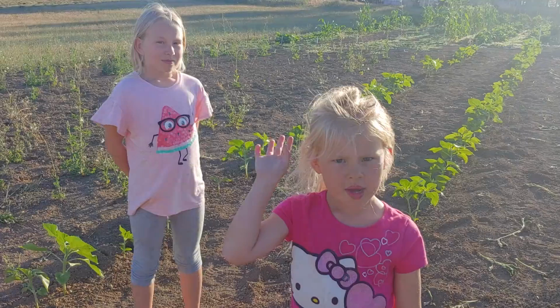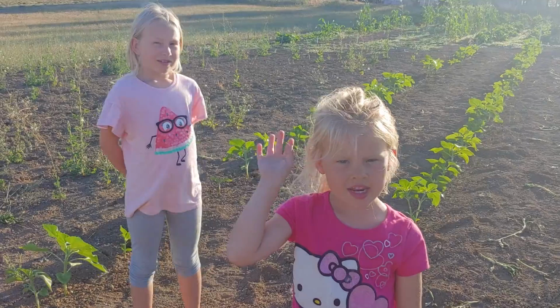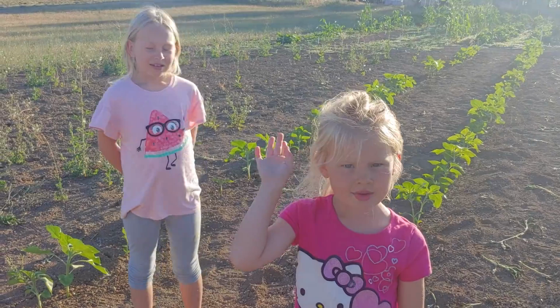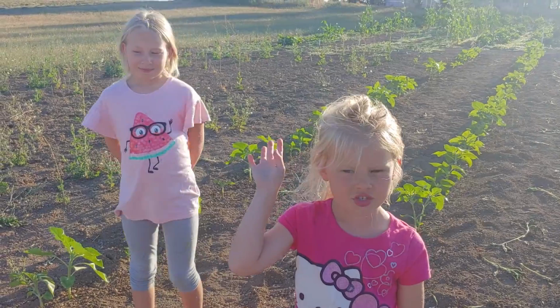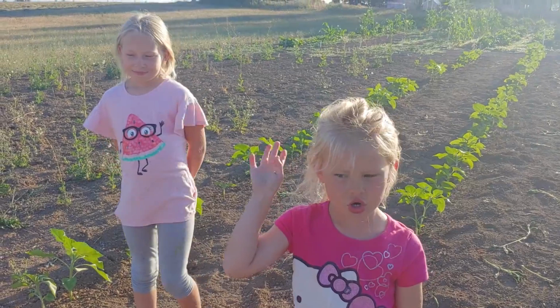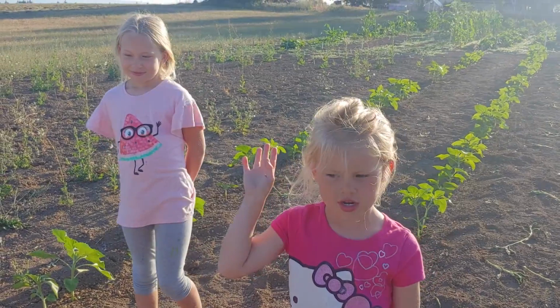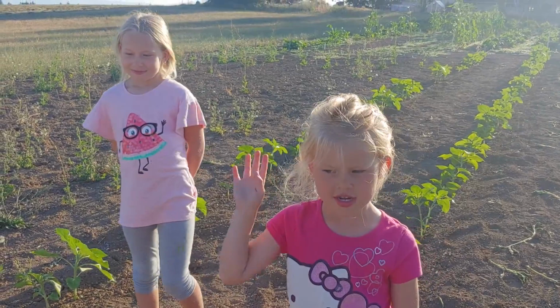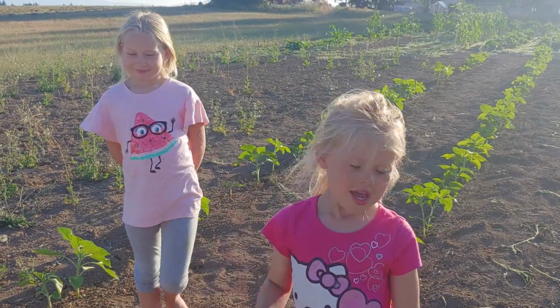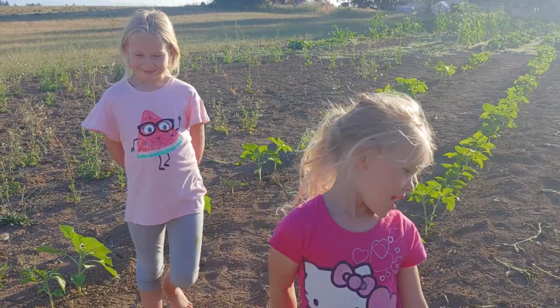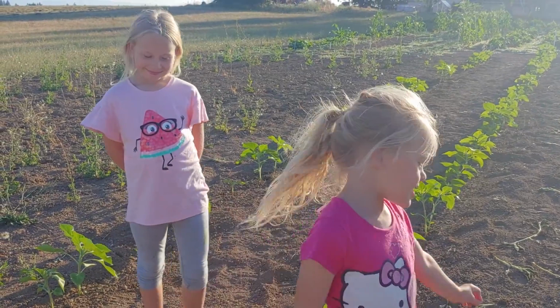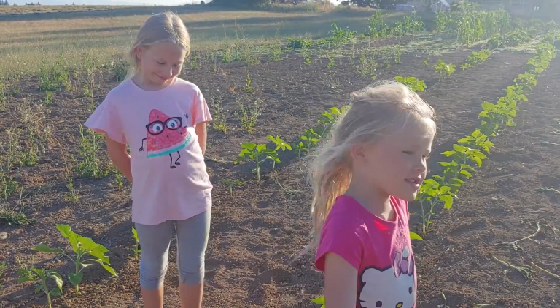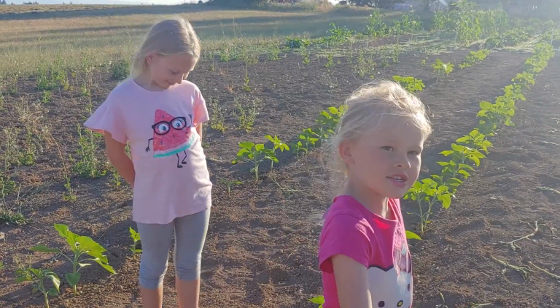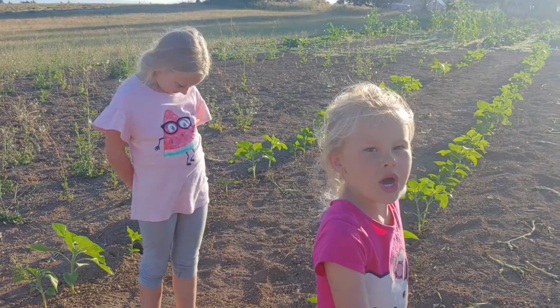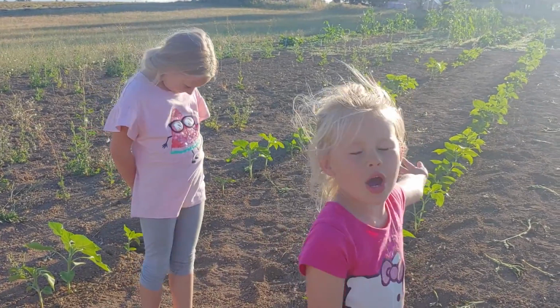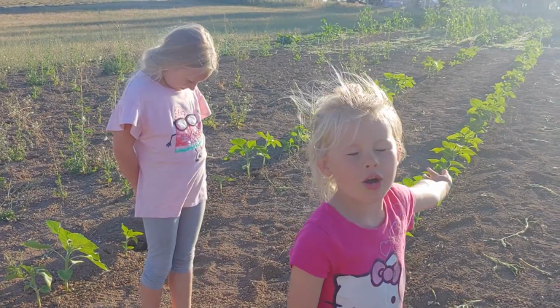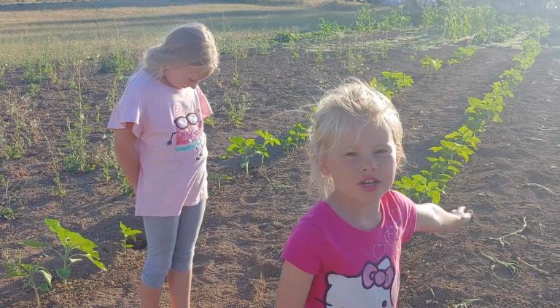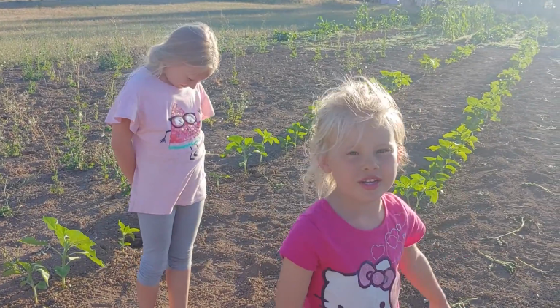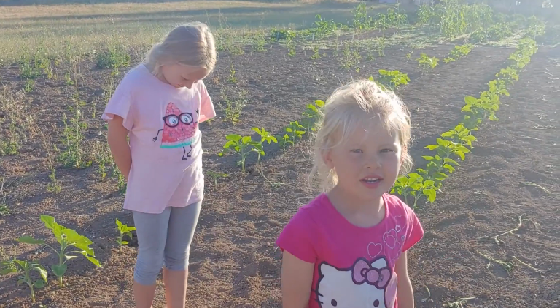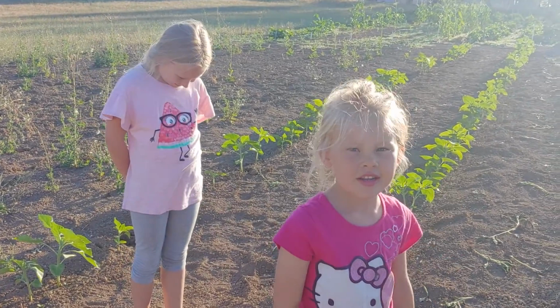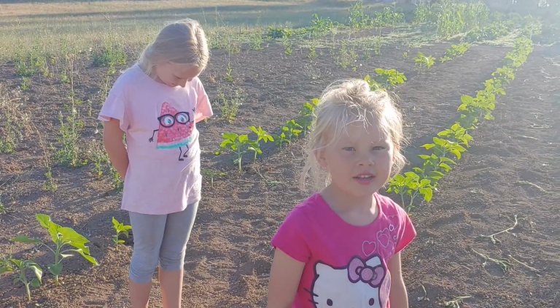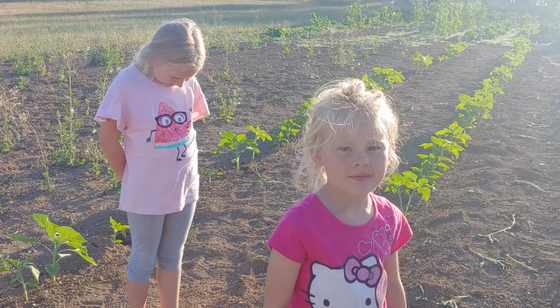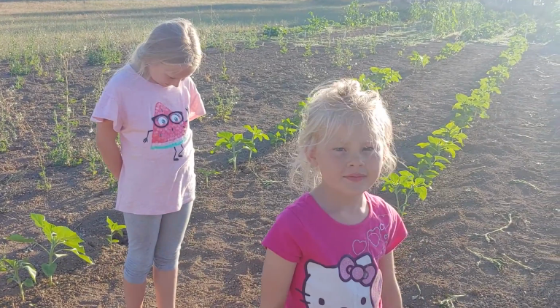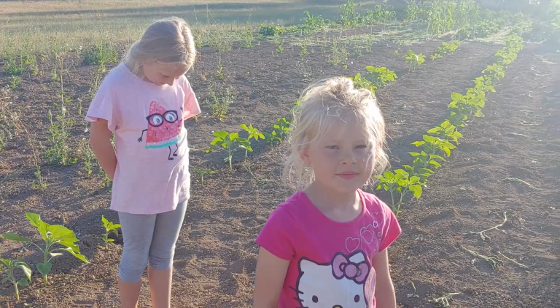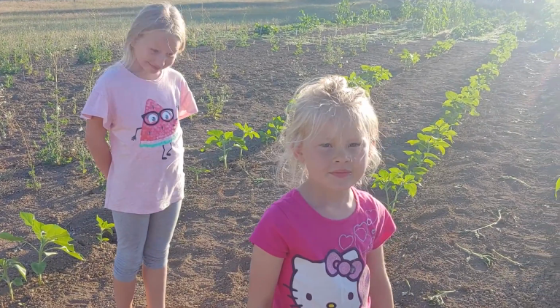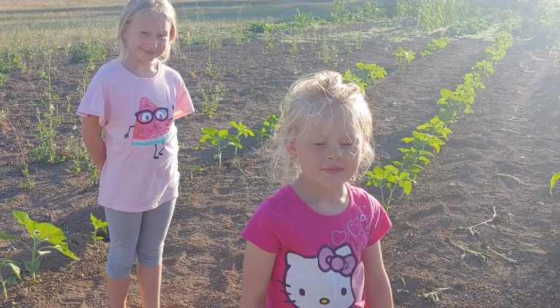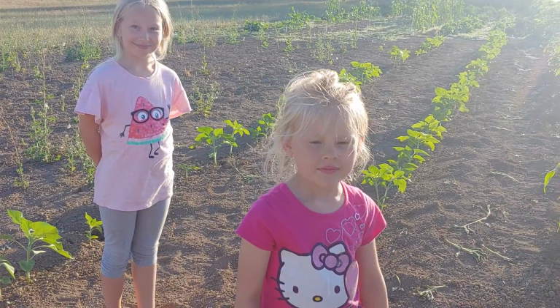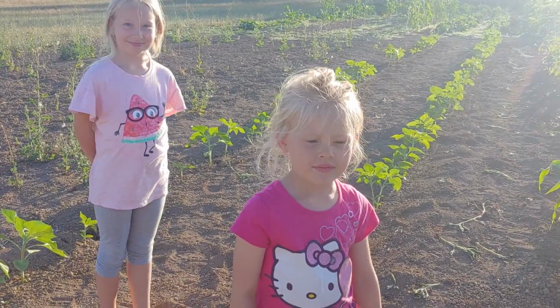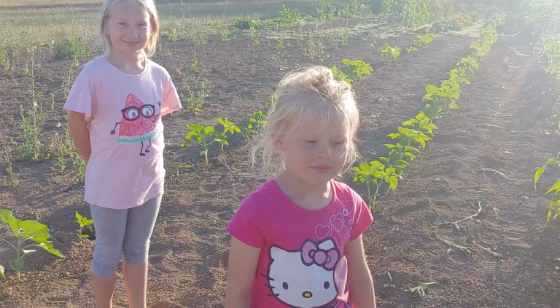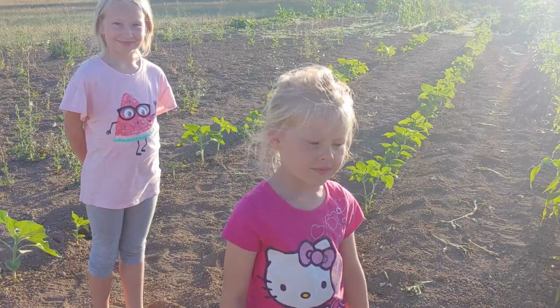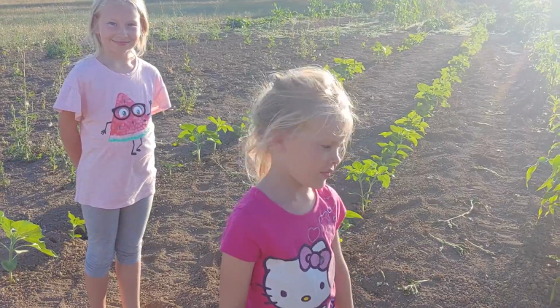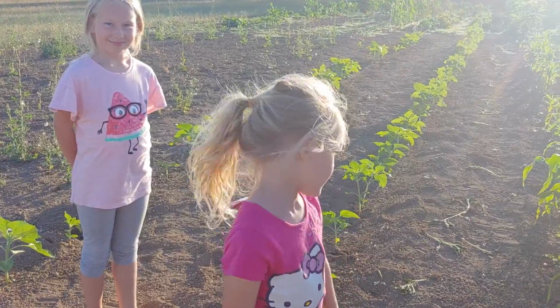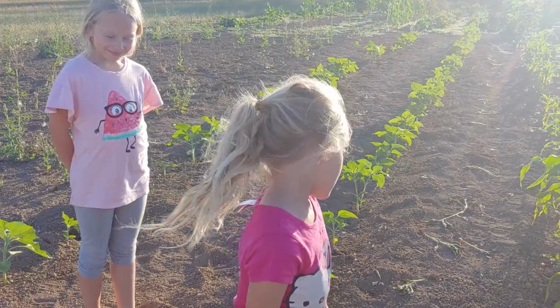My name is Jordan, and this is our garden. Tell us a little bit about your garden.